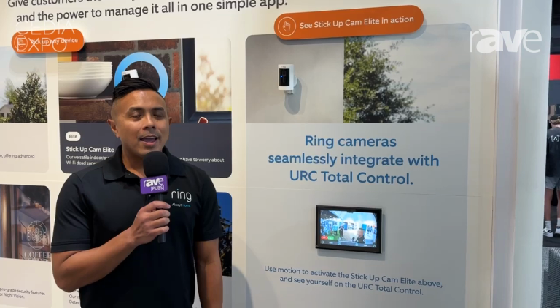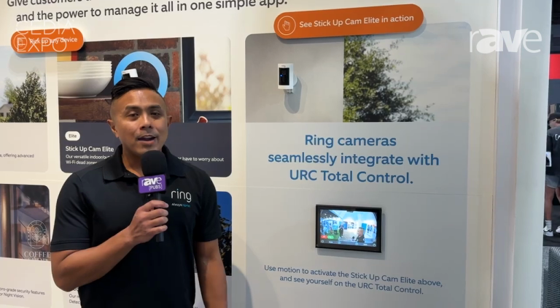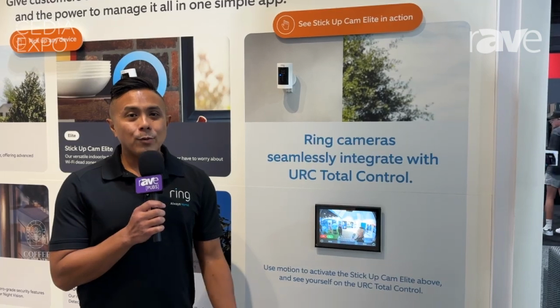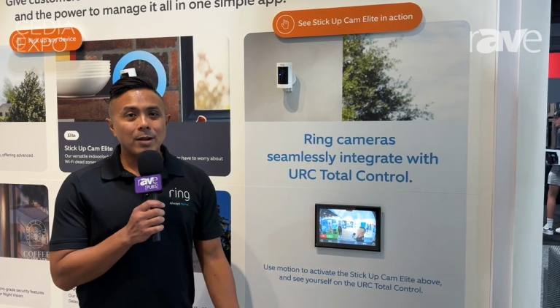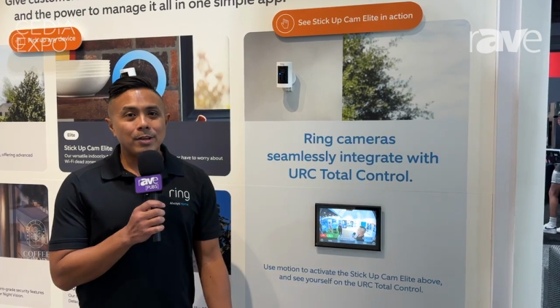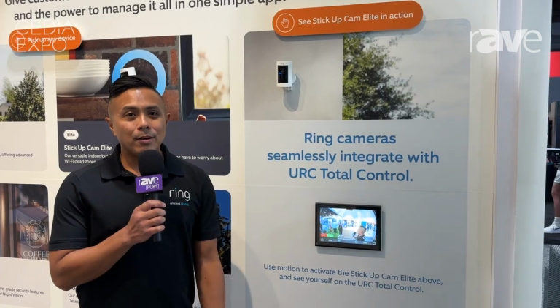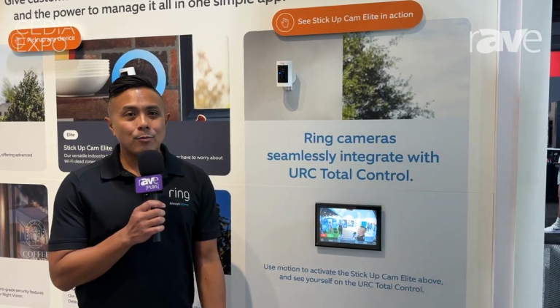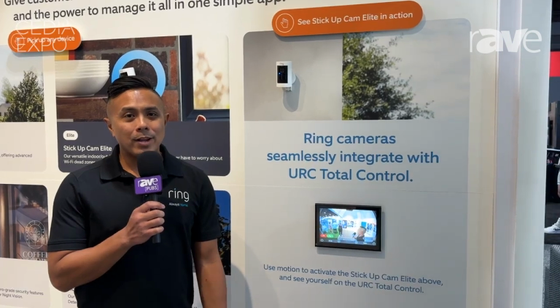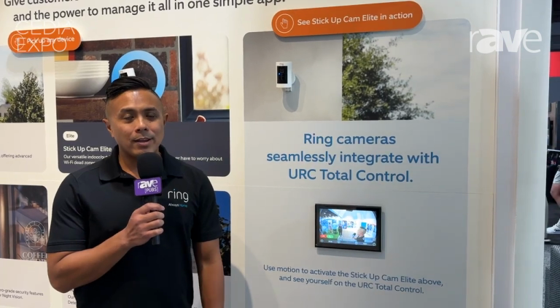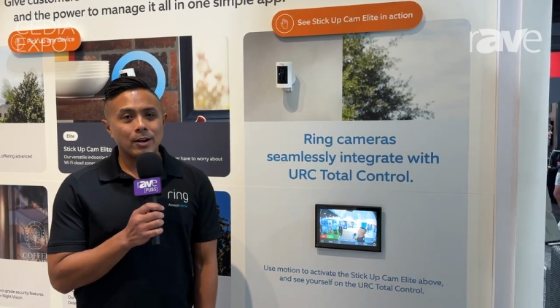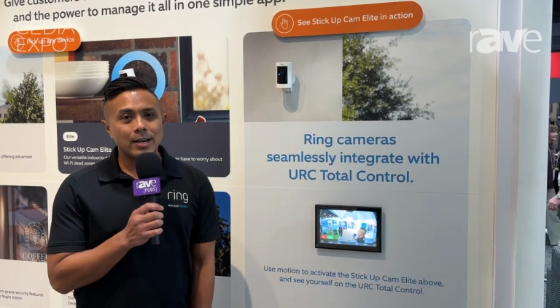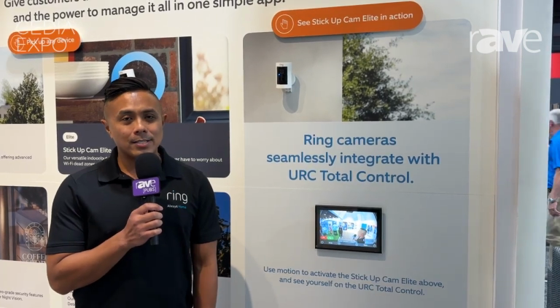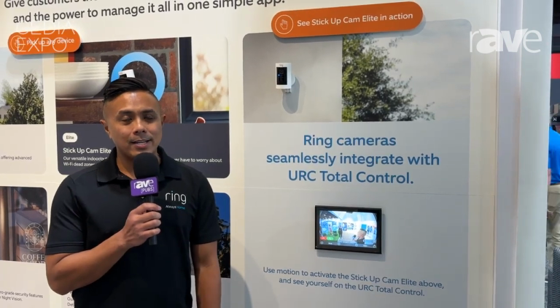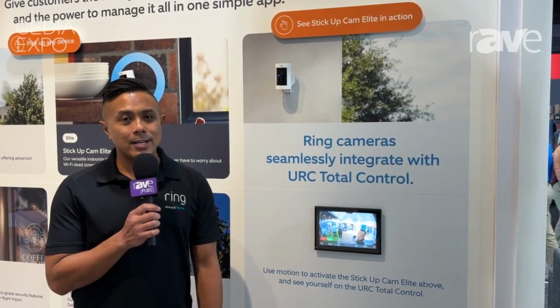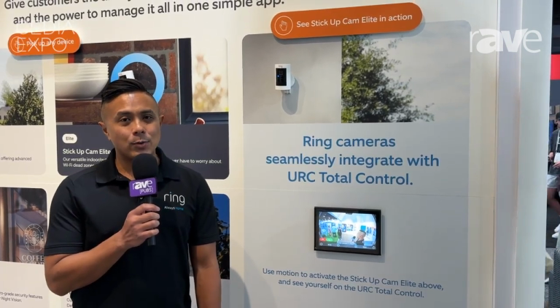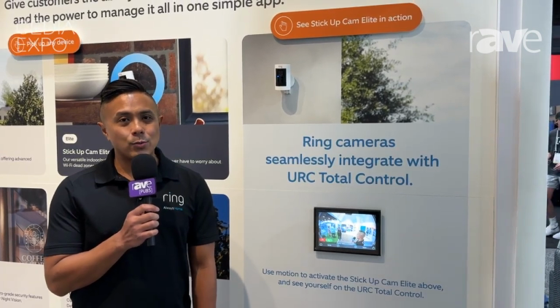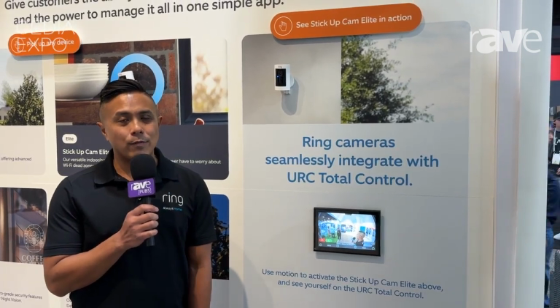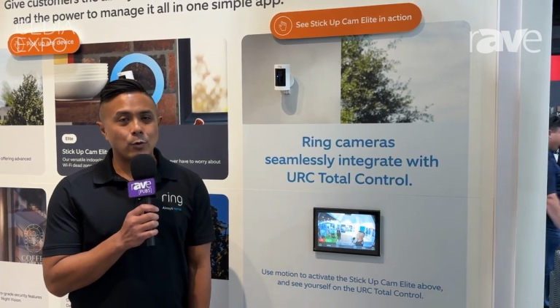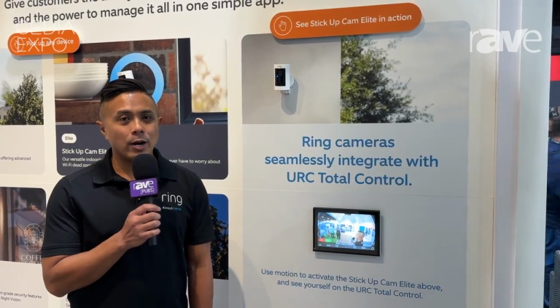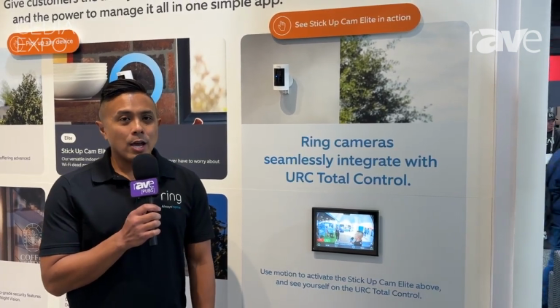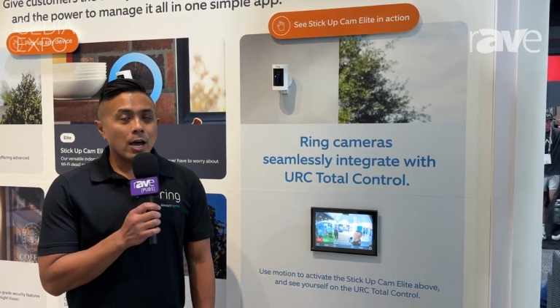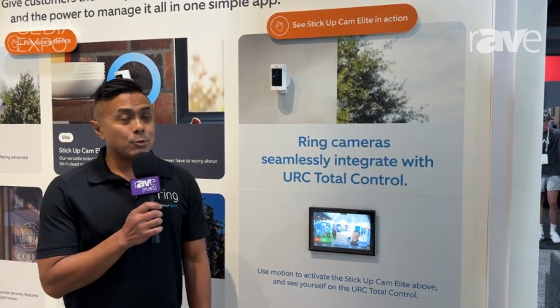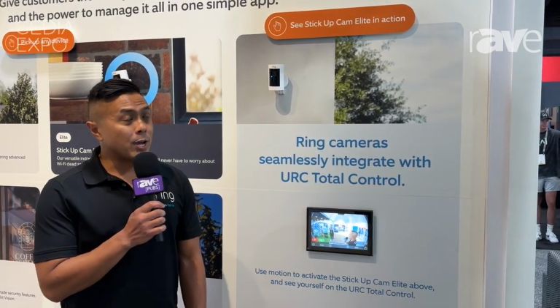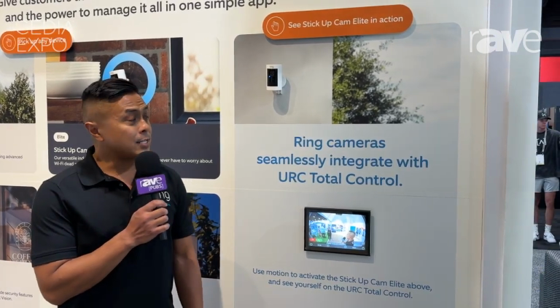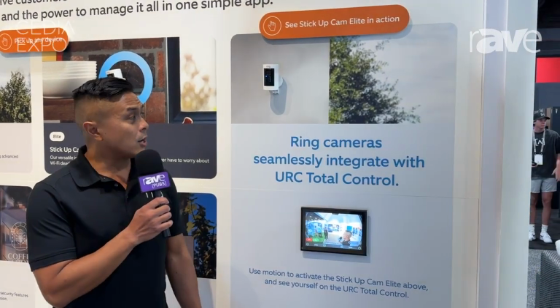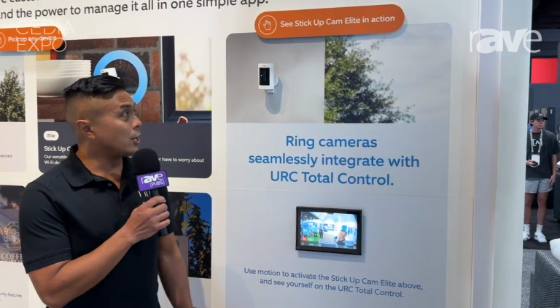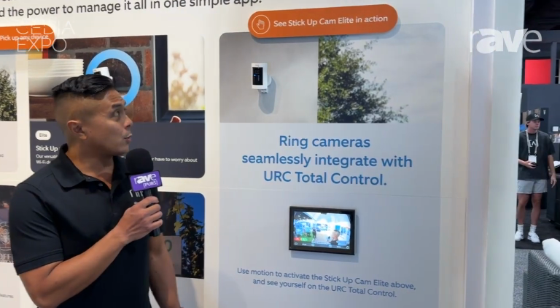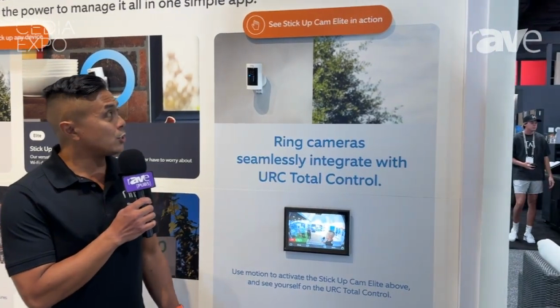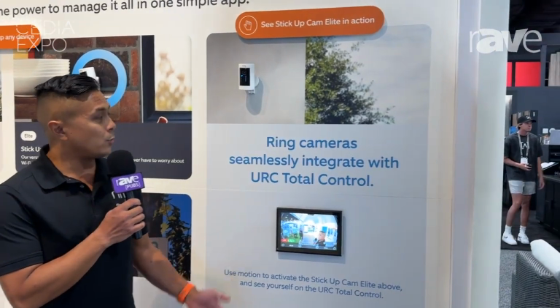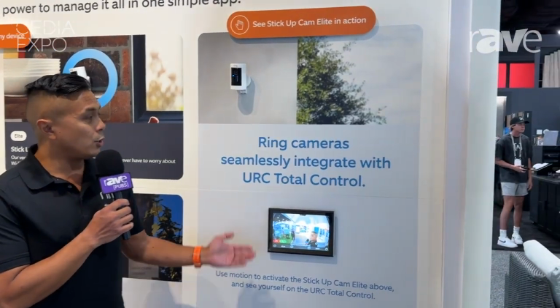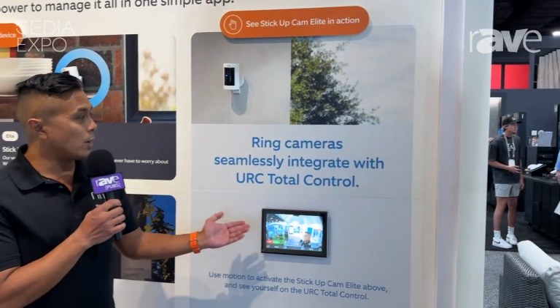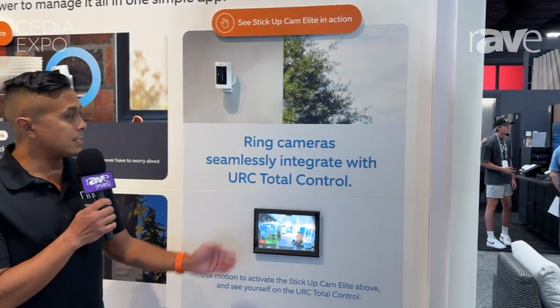Hey everyone, I'm Neil at Ring here at CDN 2024. I'm showcasing our integration with URC.